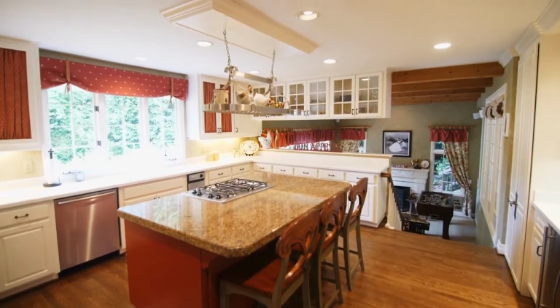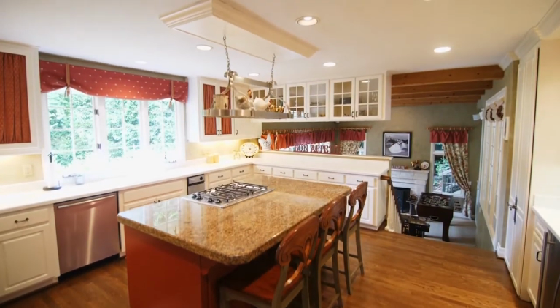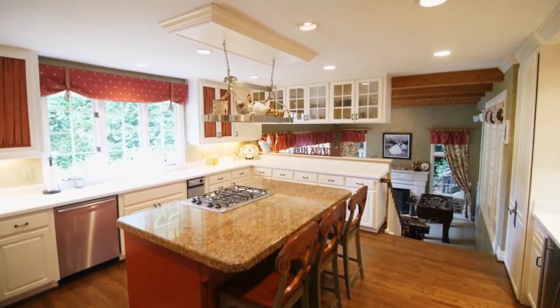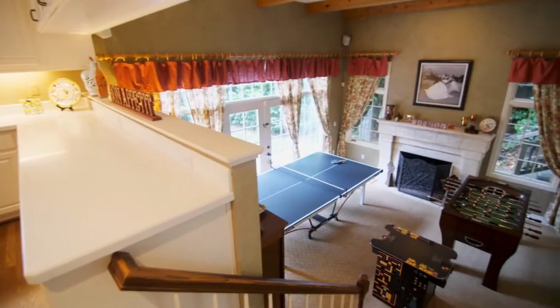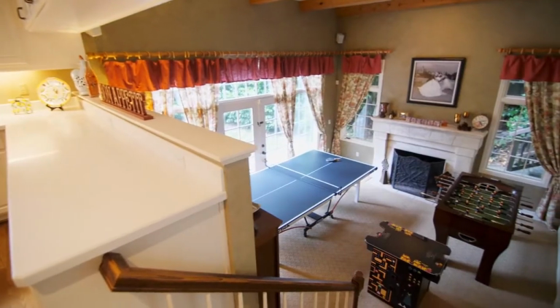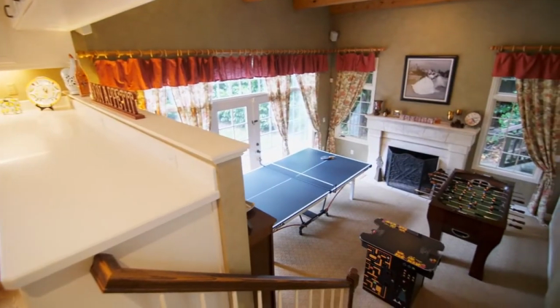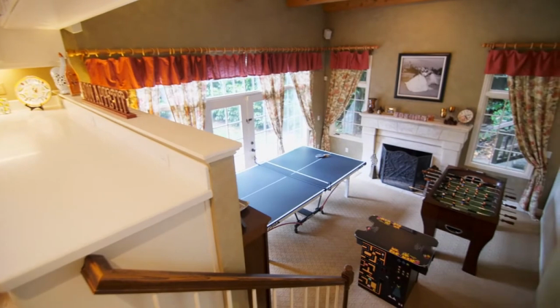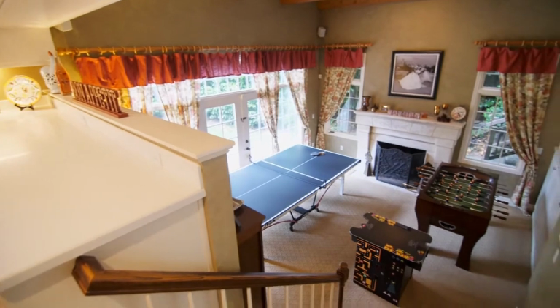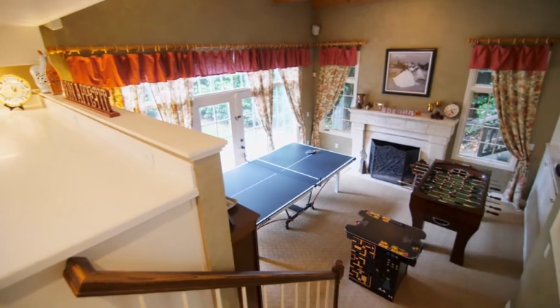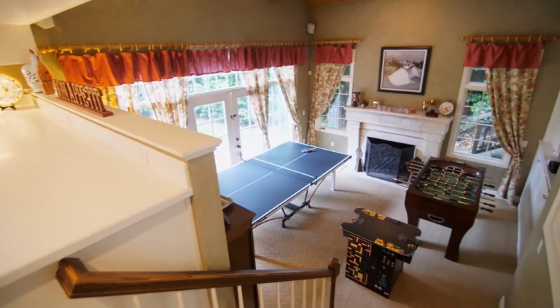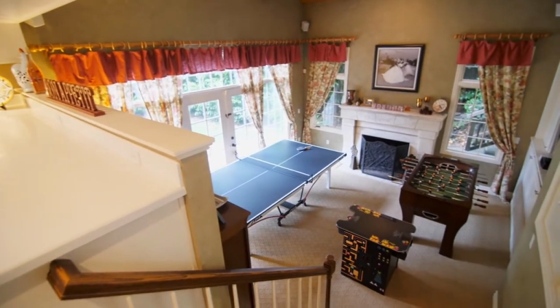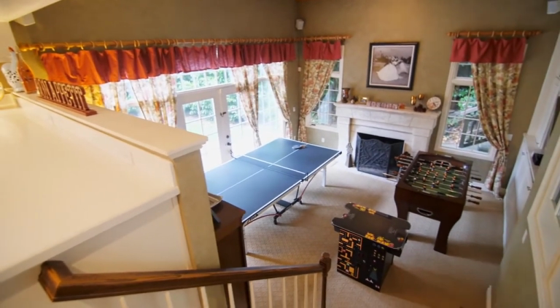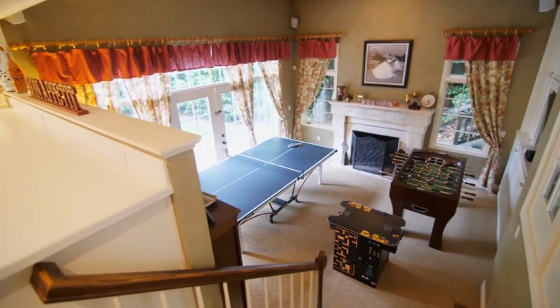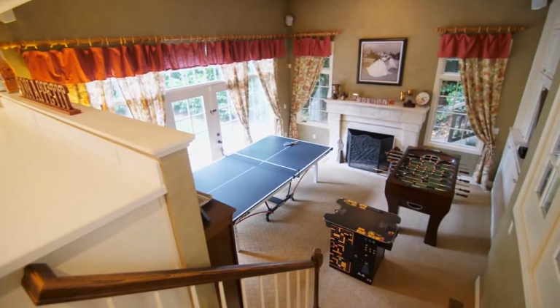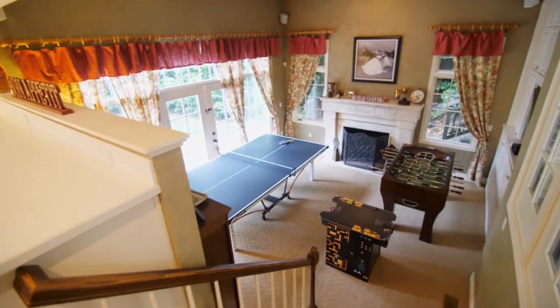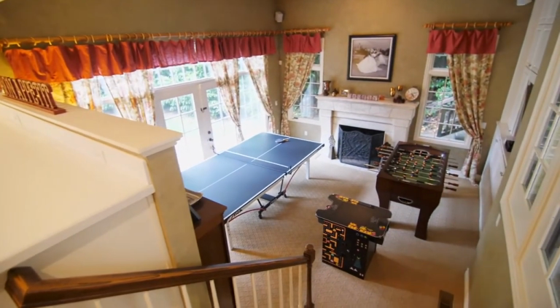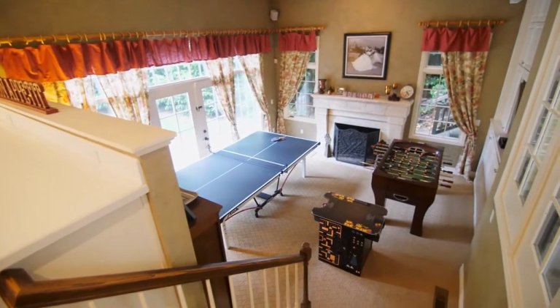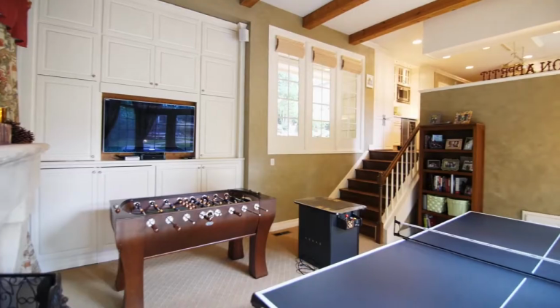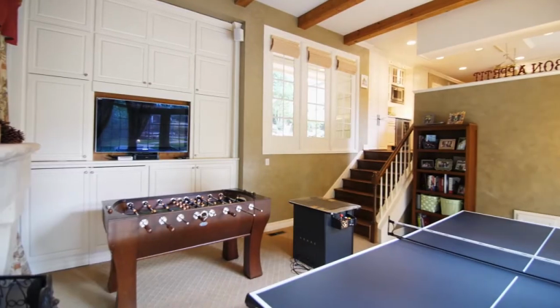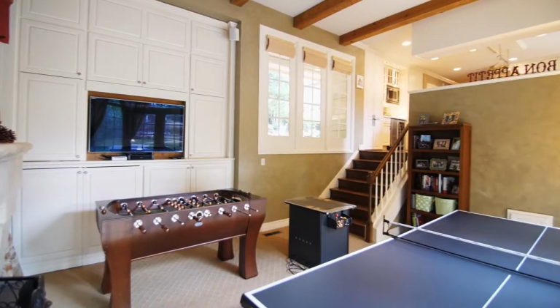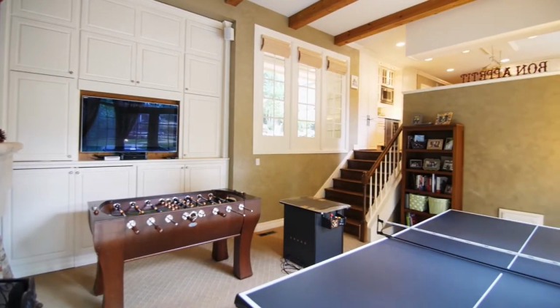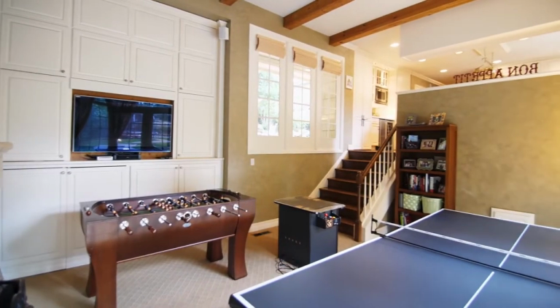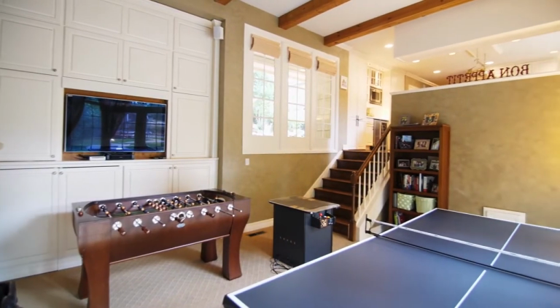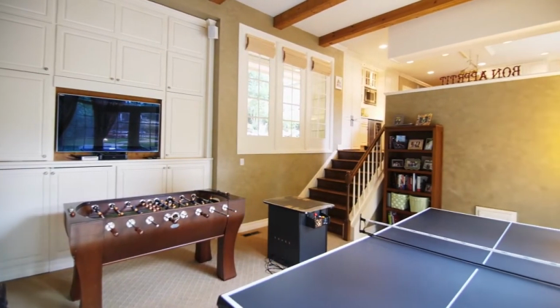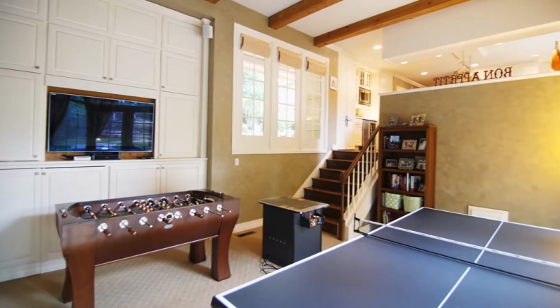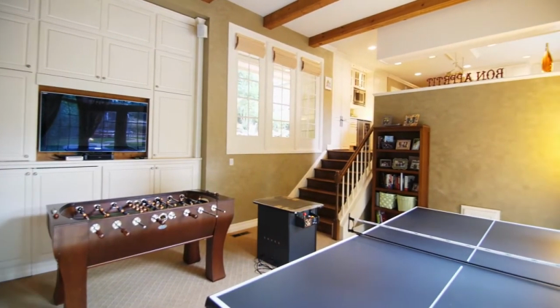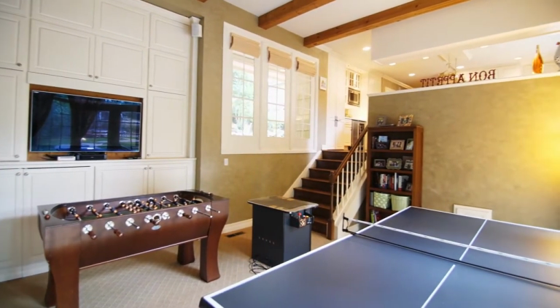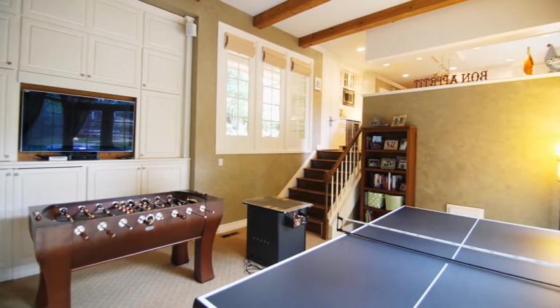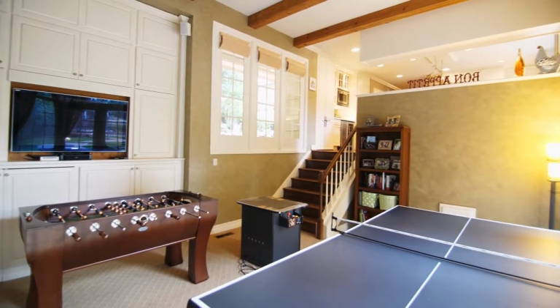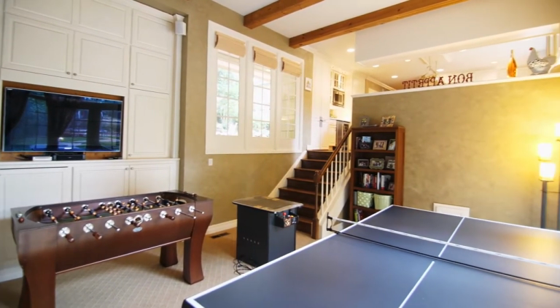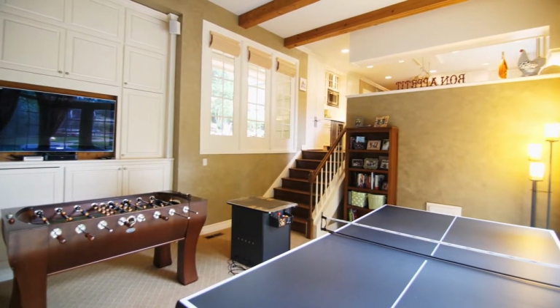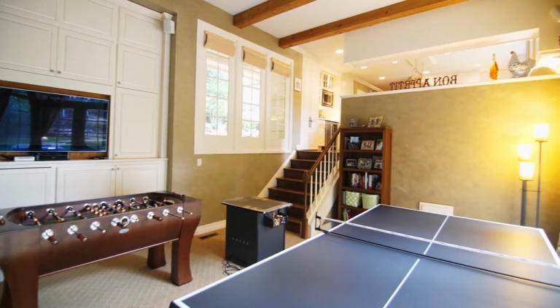It opens to the family room, an inviting space with French doors, soaring beam ceilings, and built-ins.